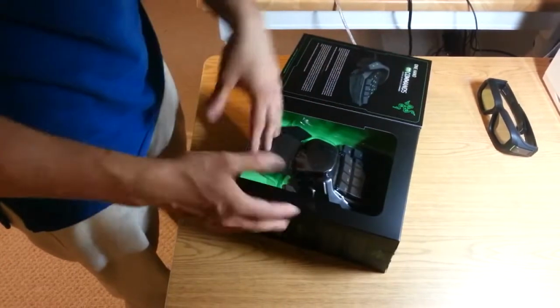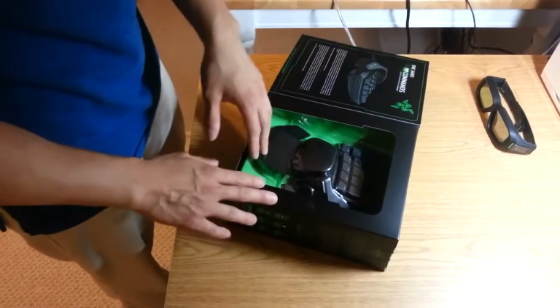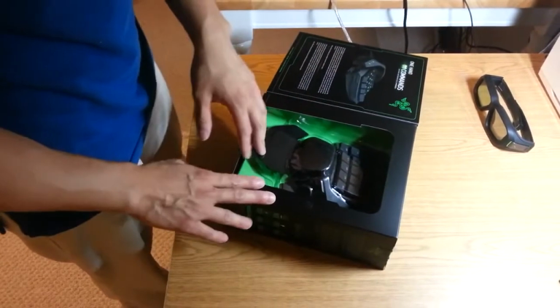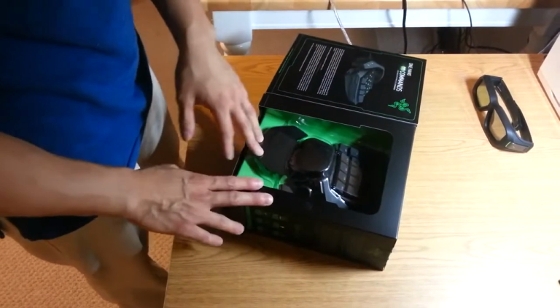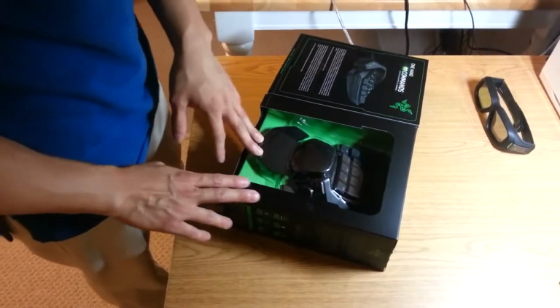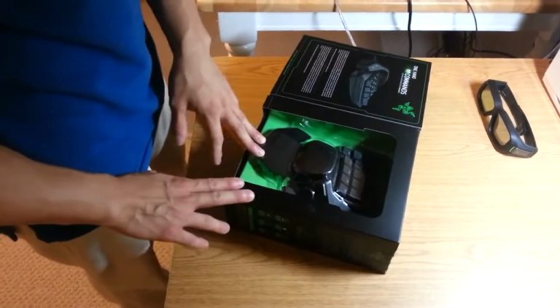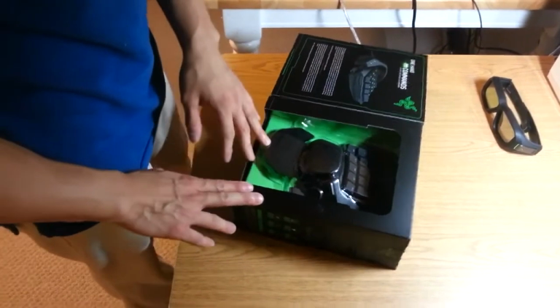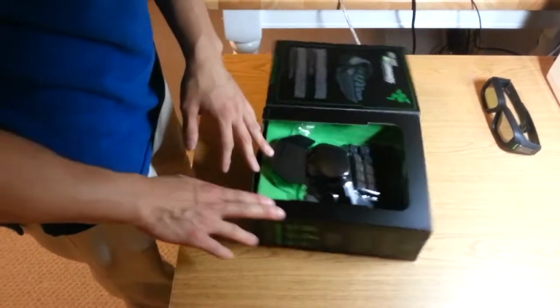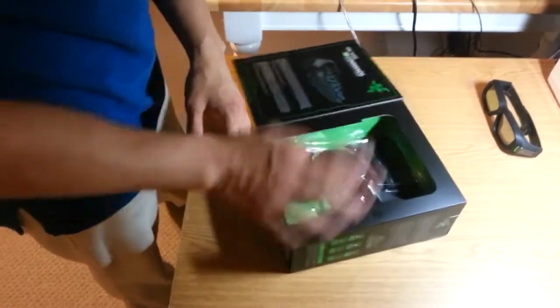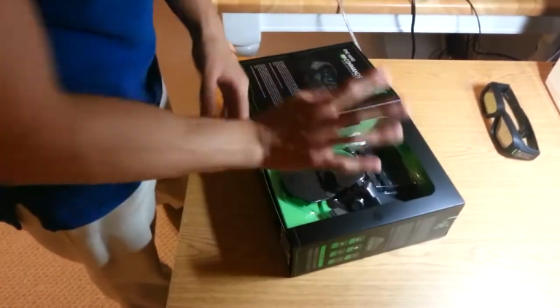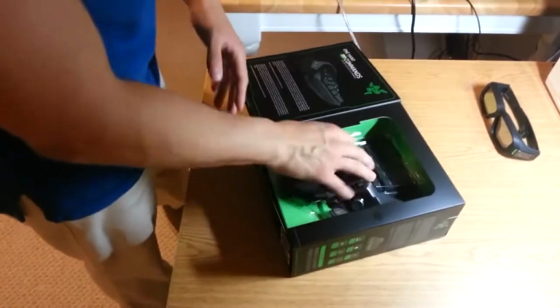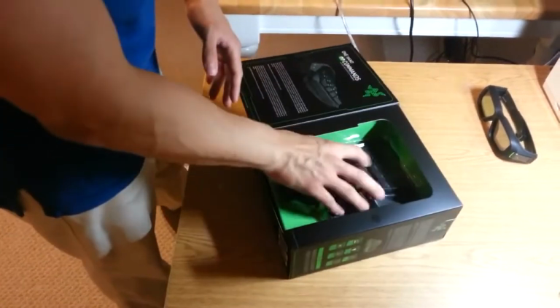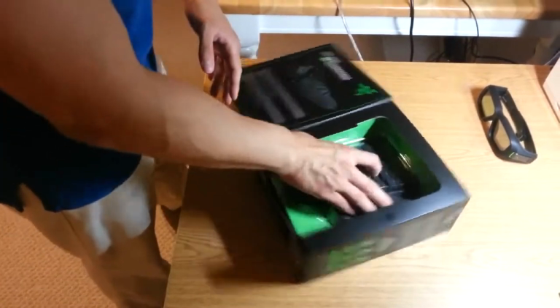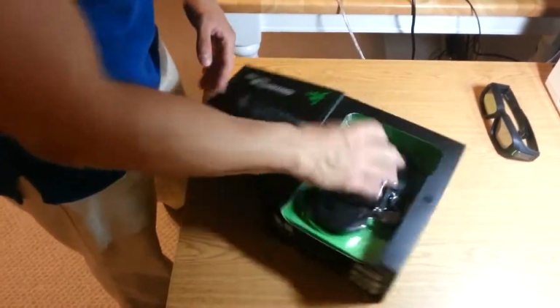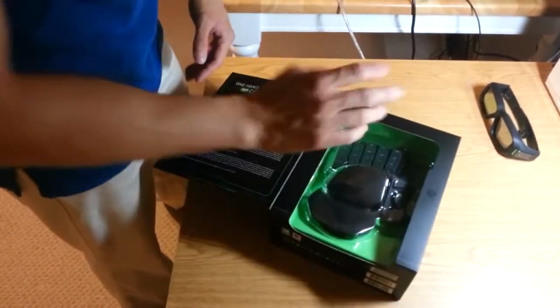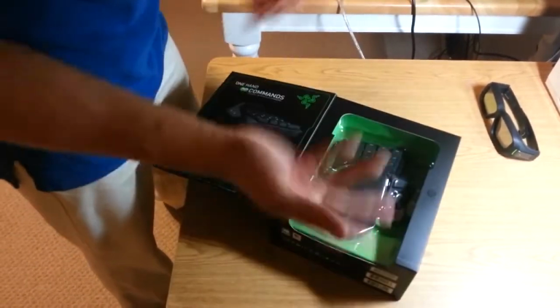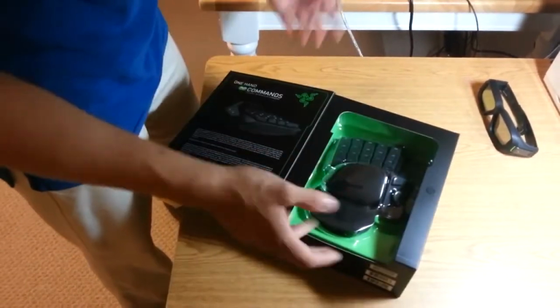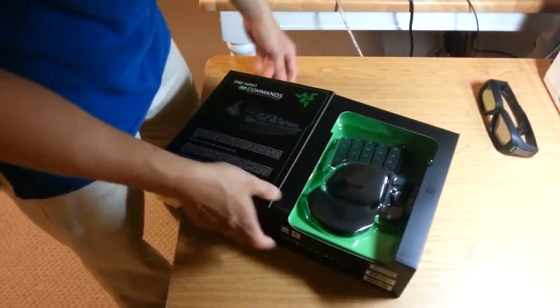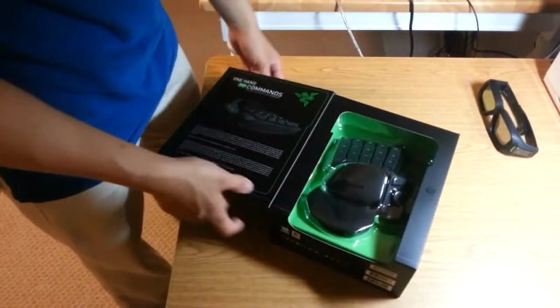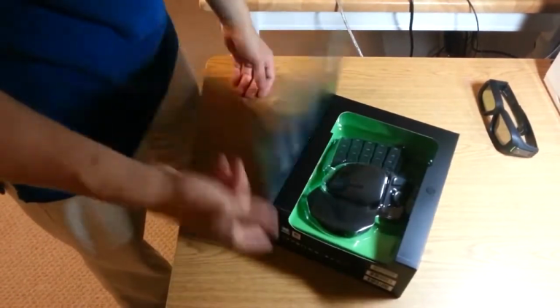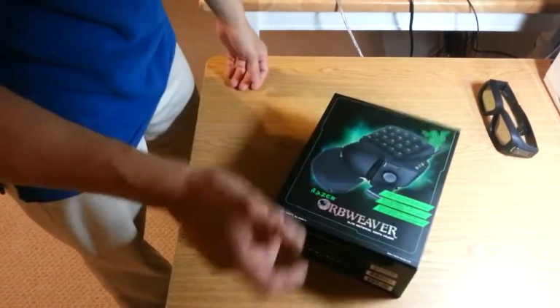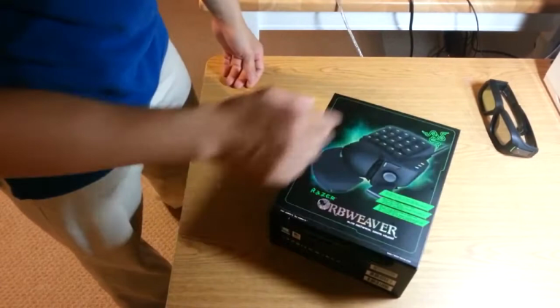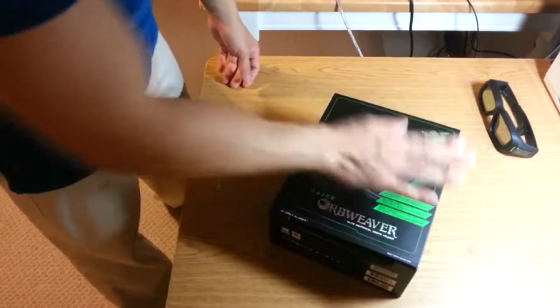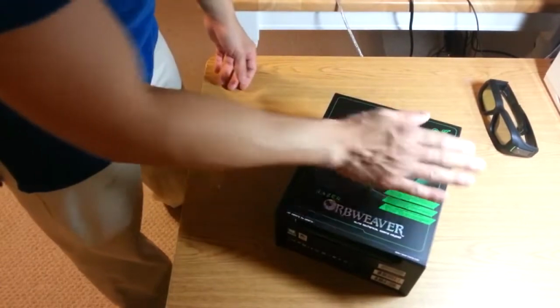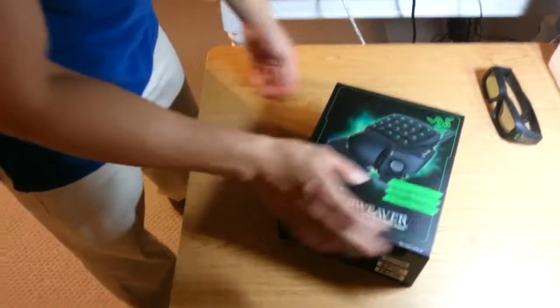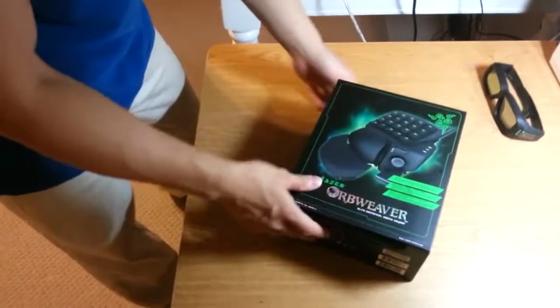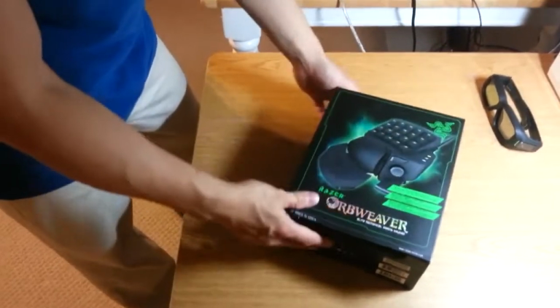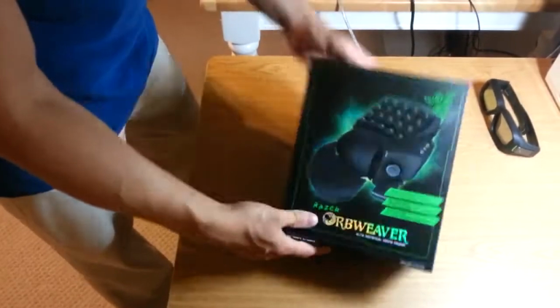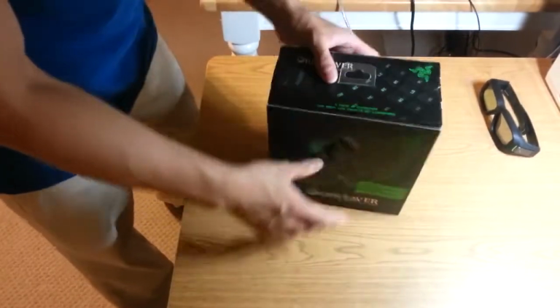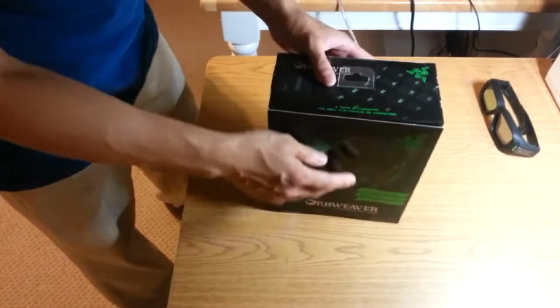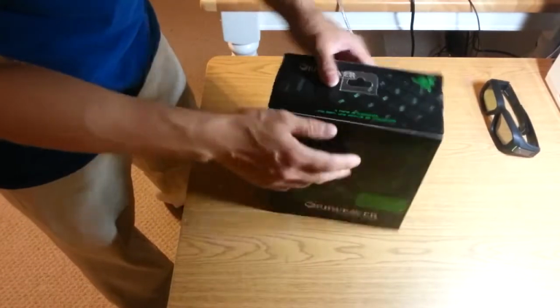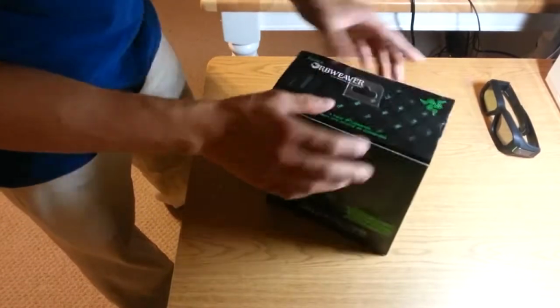your gaming setup is complete. Let's break this box open and take a look.